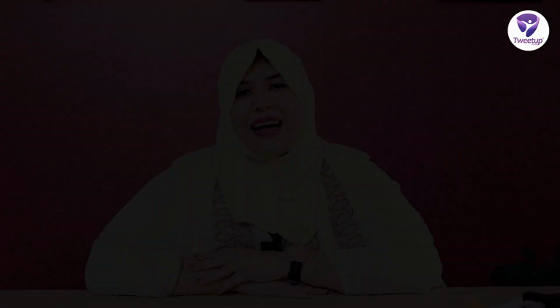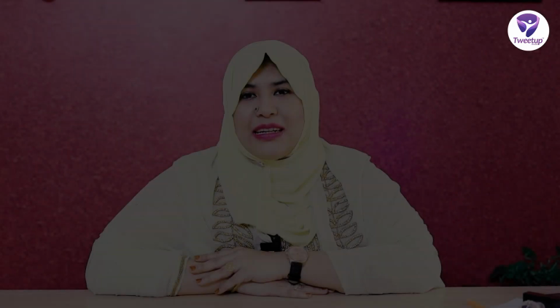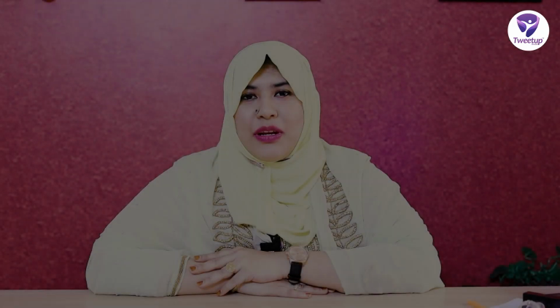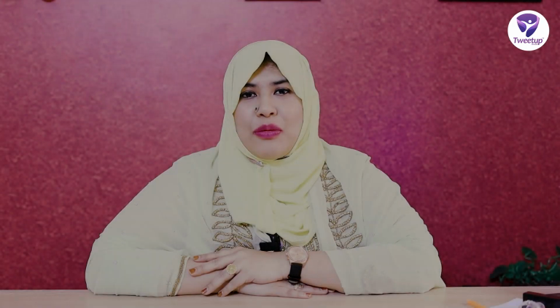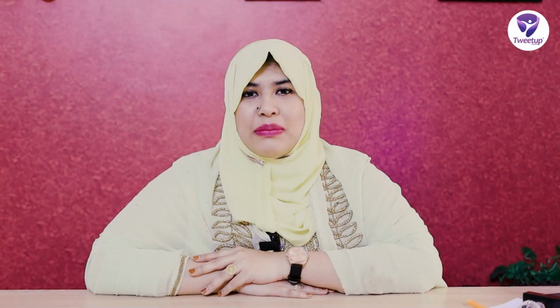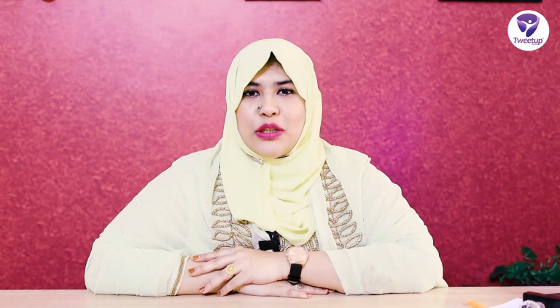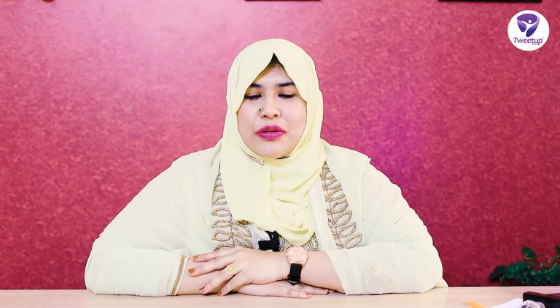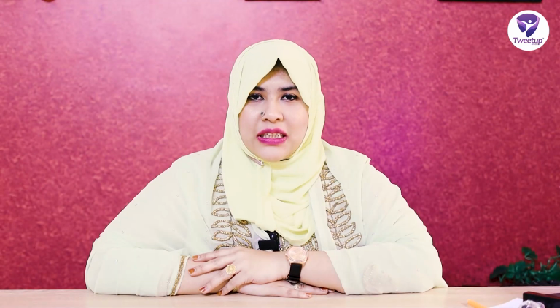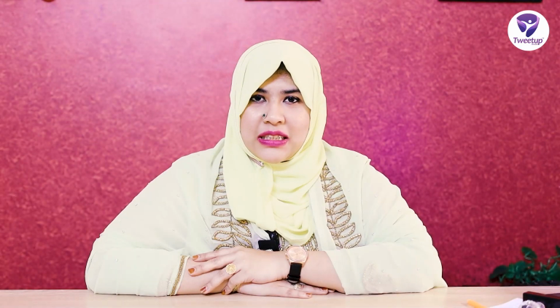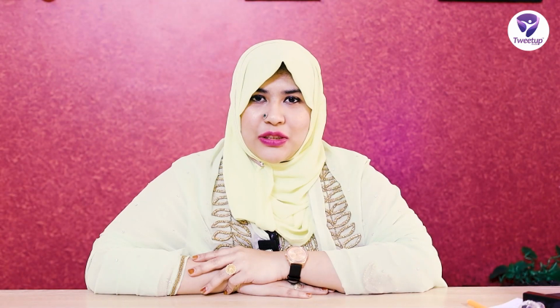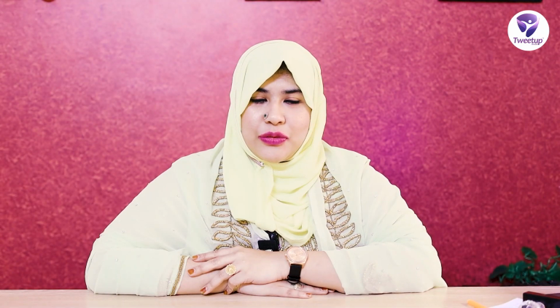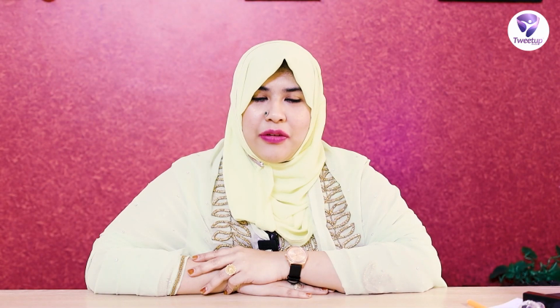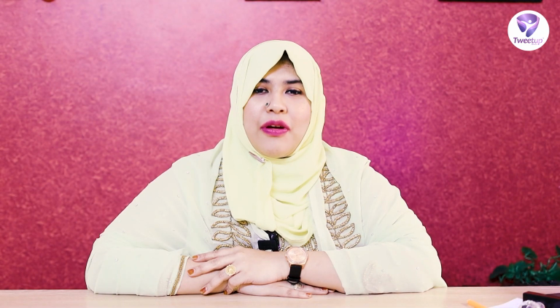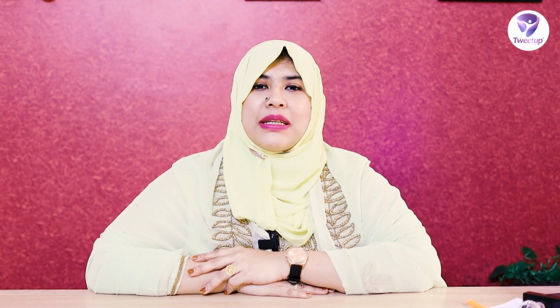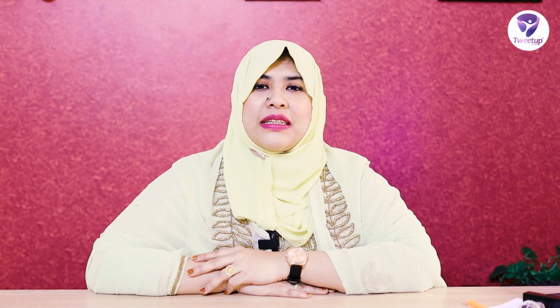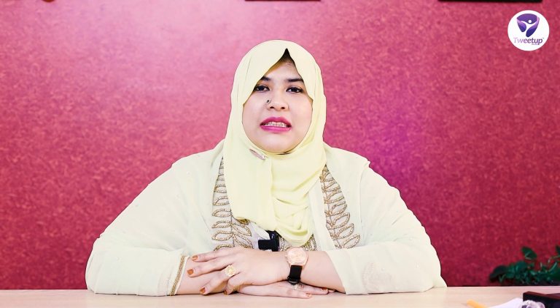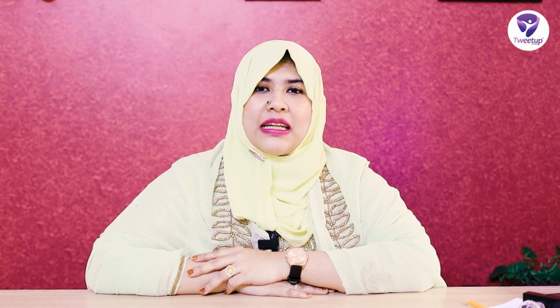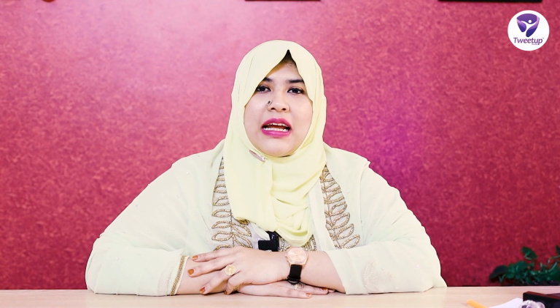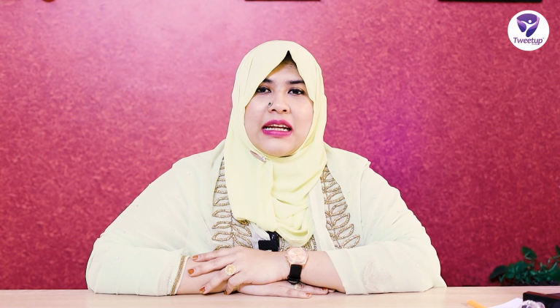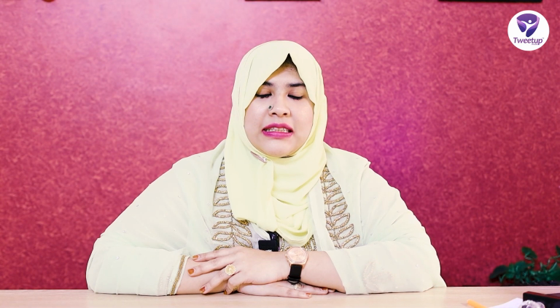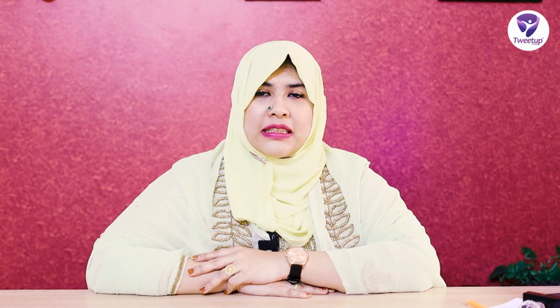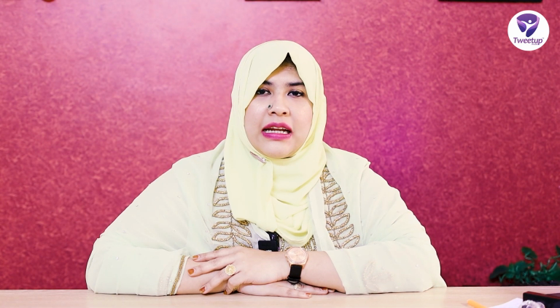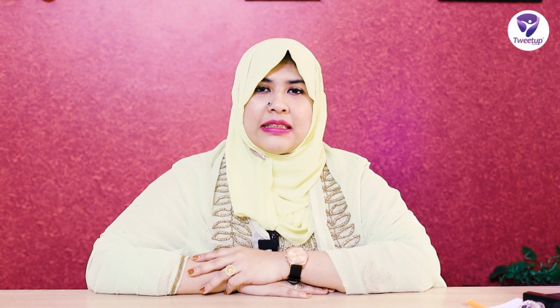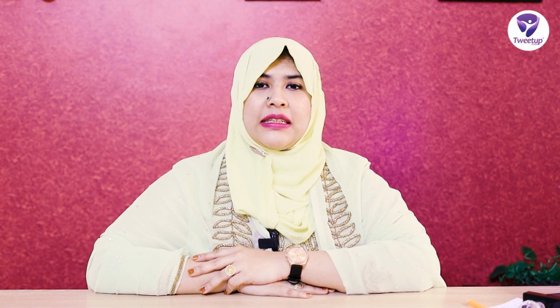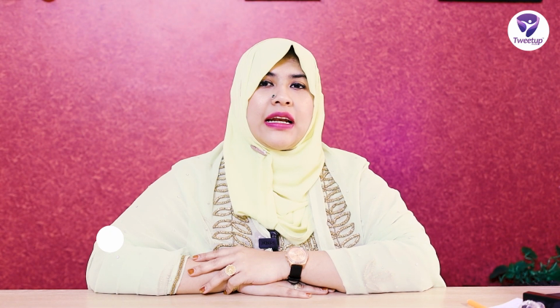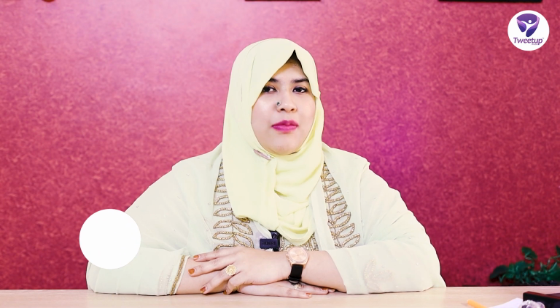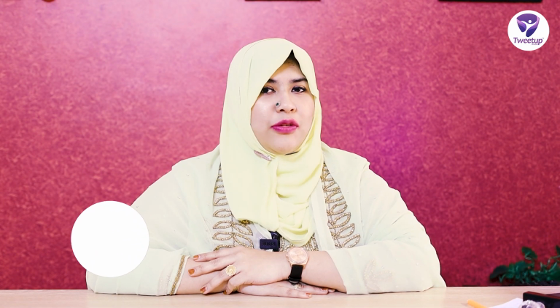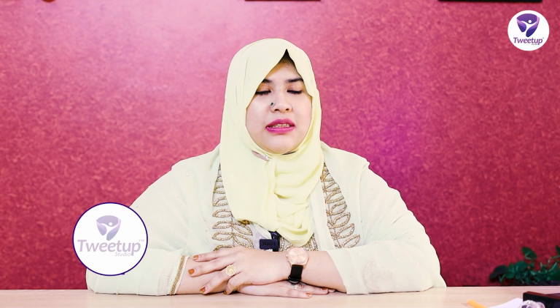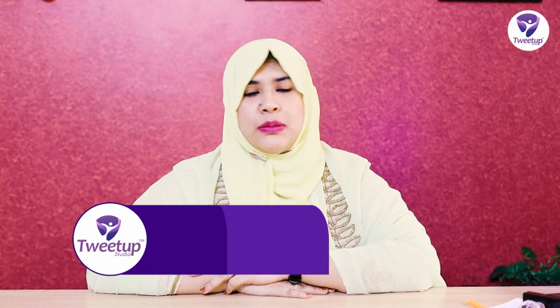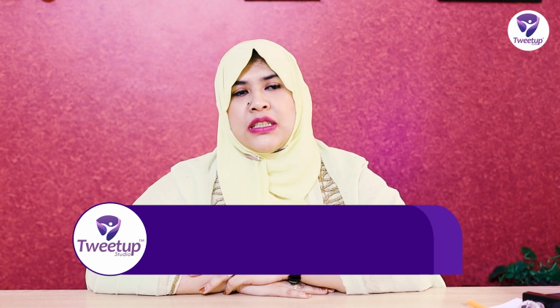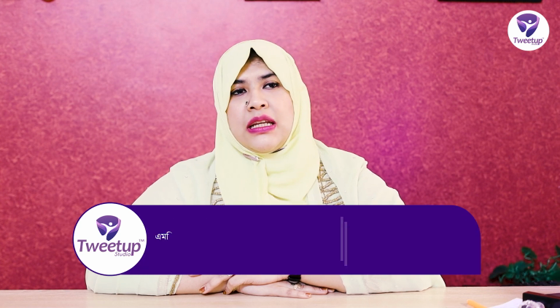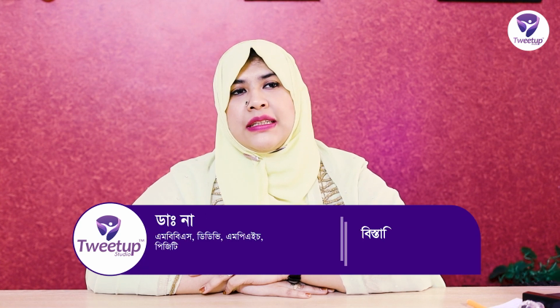Assalamualaikum. I am Dr. Natashanasi Chodhuri from Aesthetic Skin Care and Laser Center, Aesthetic and Dermatology Specialist.